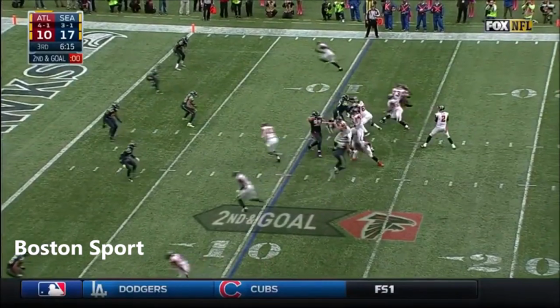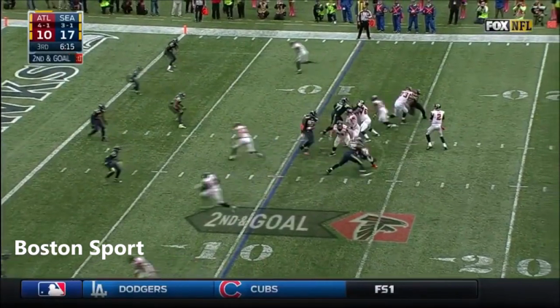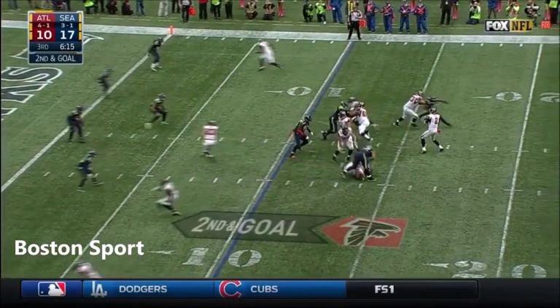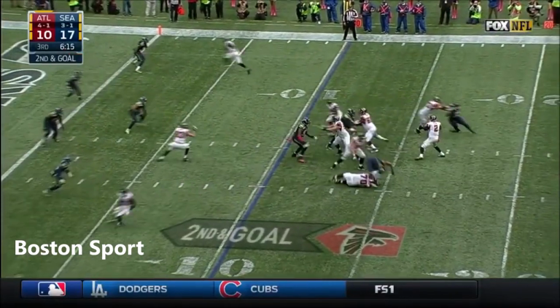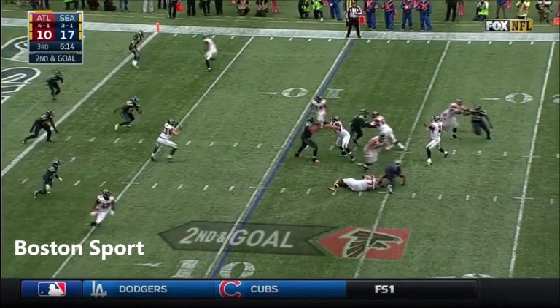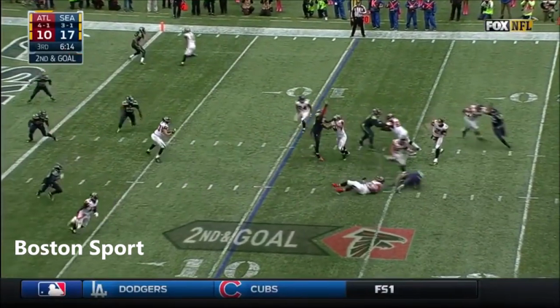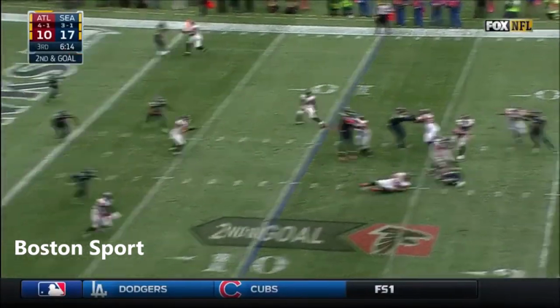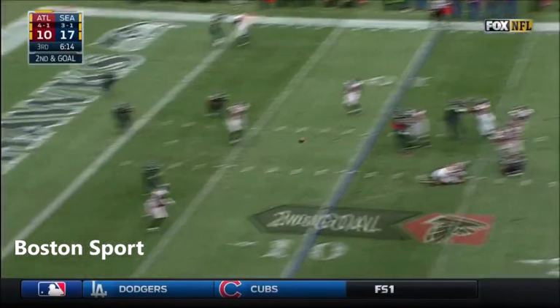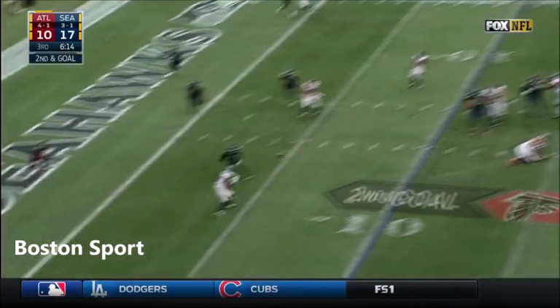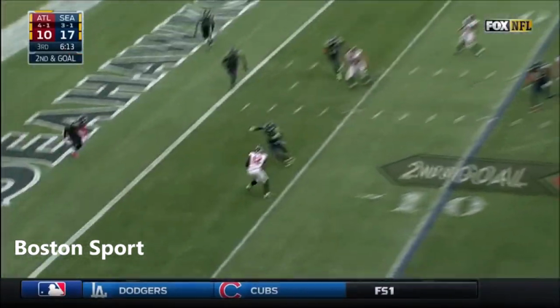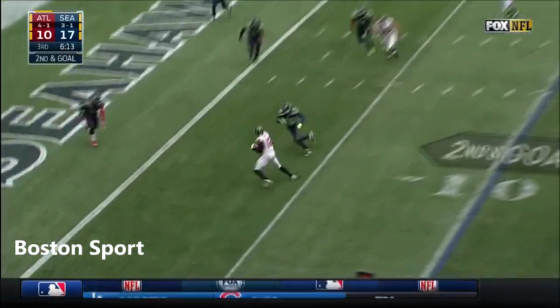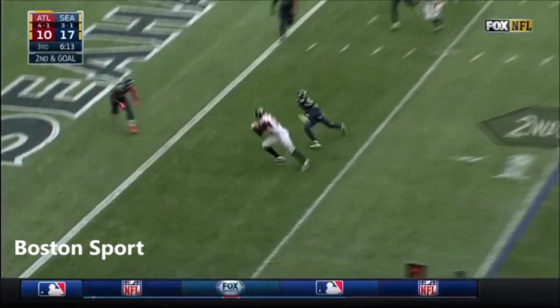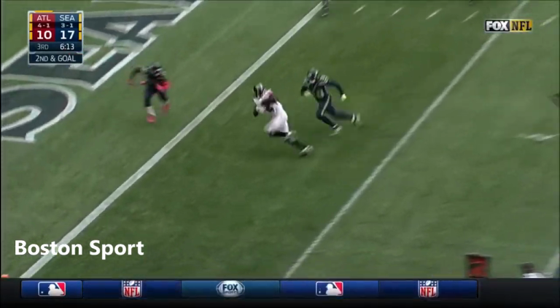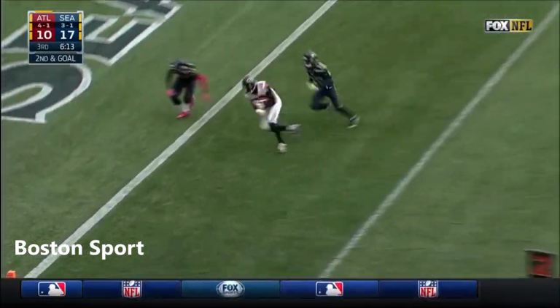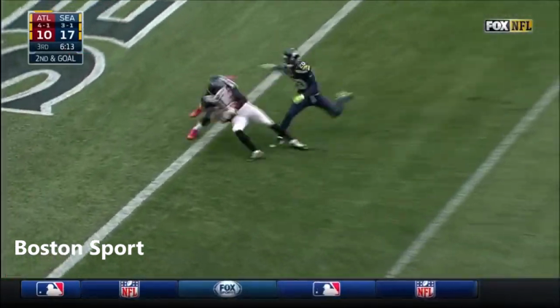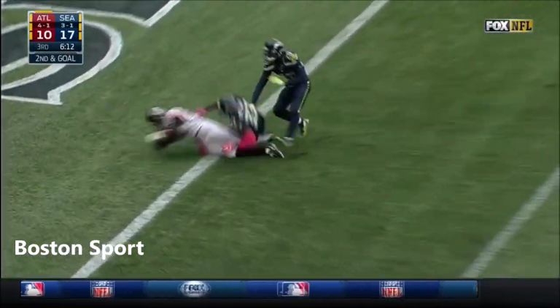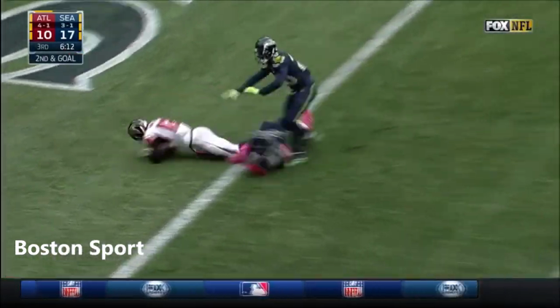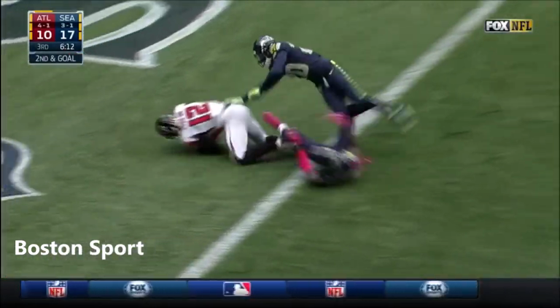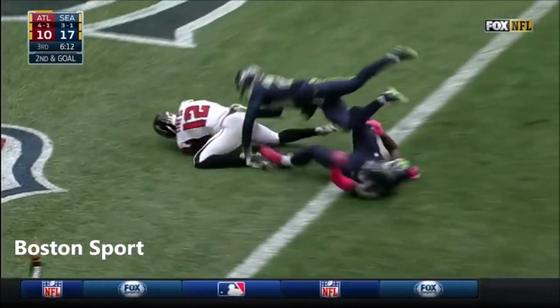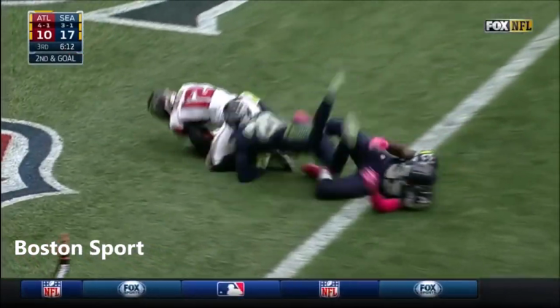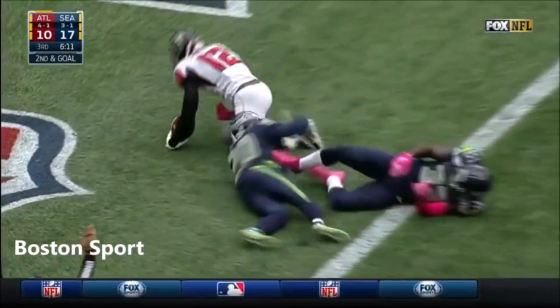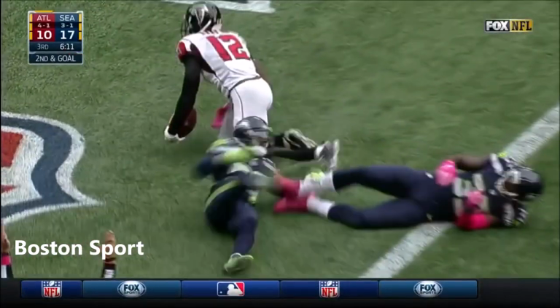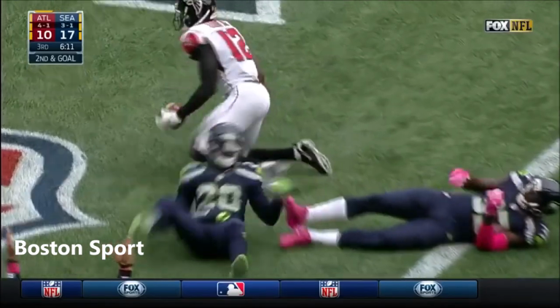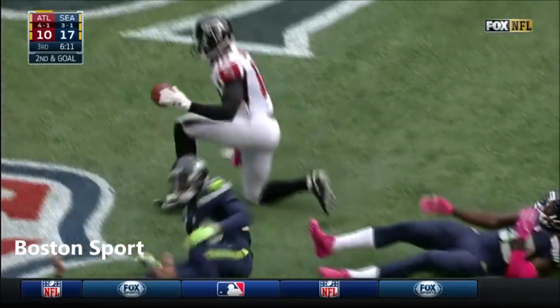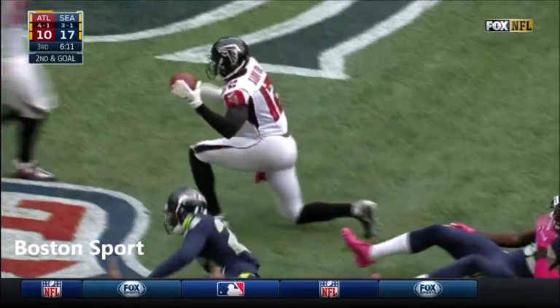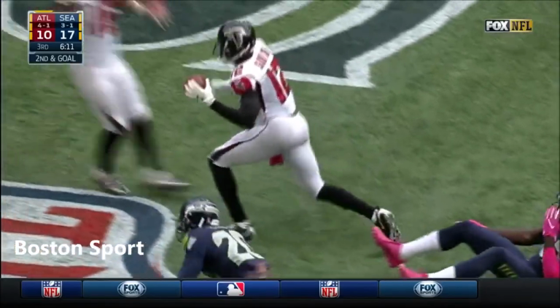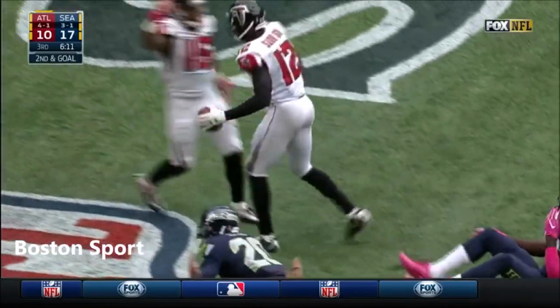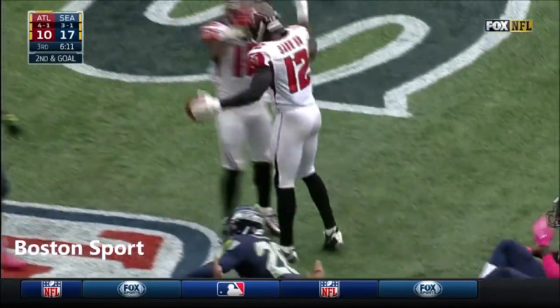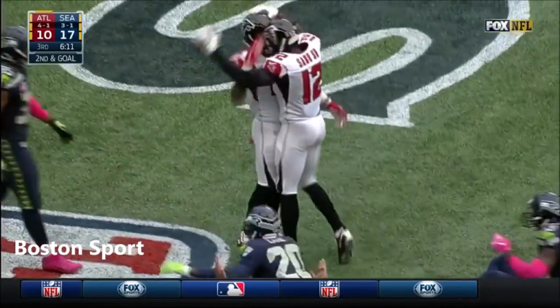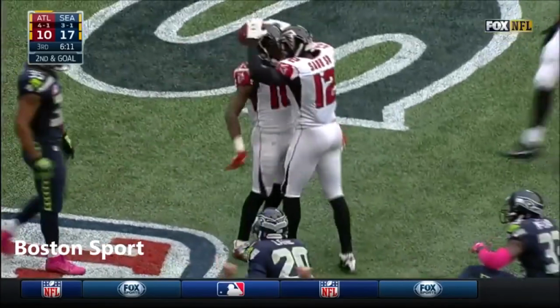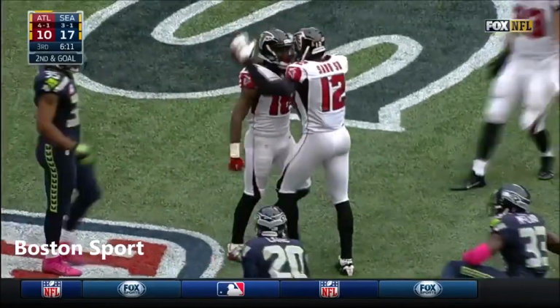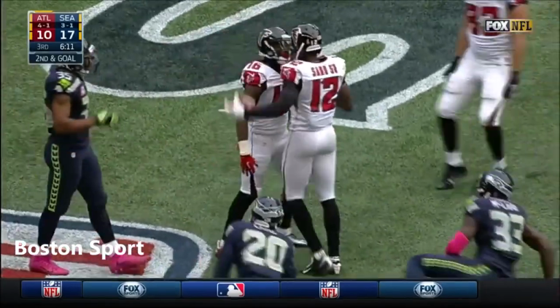Matt Ryan fires. Caught. Mohamed Sanu into the end zone. Touchdown Atlanta!